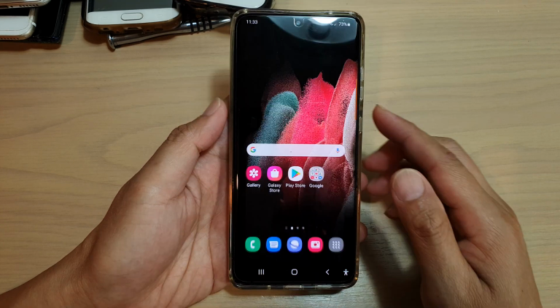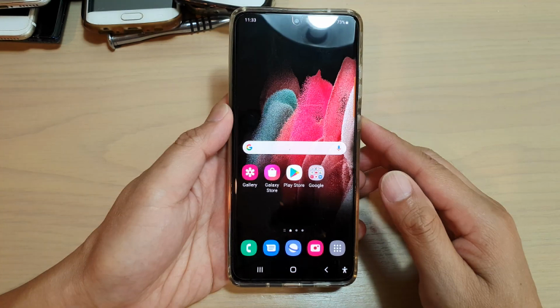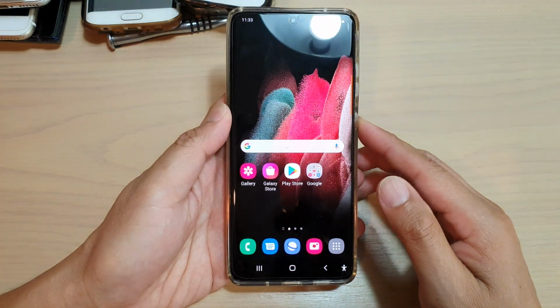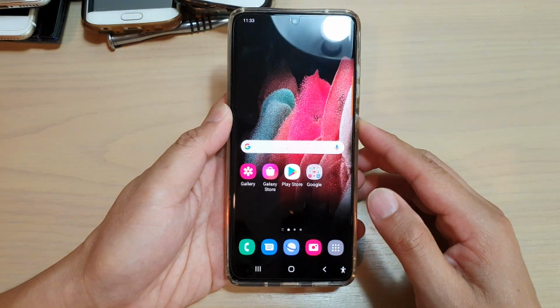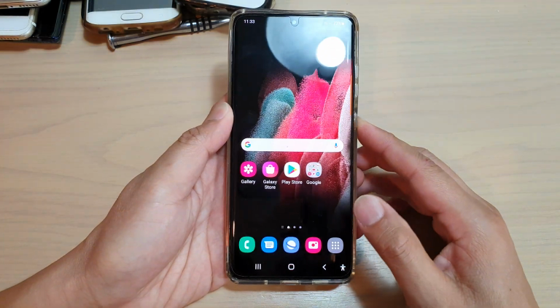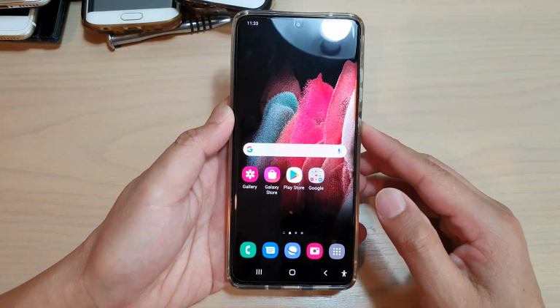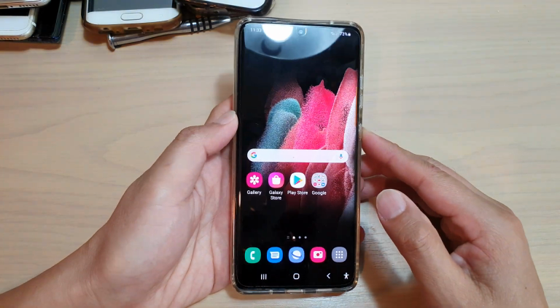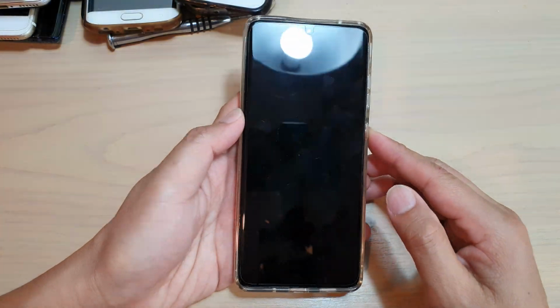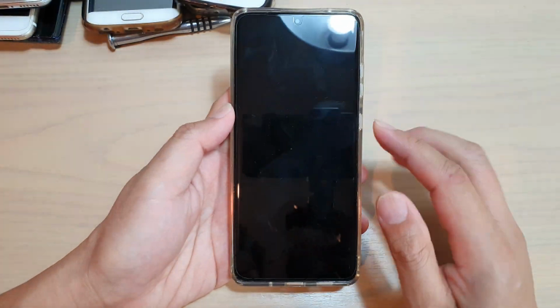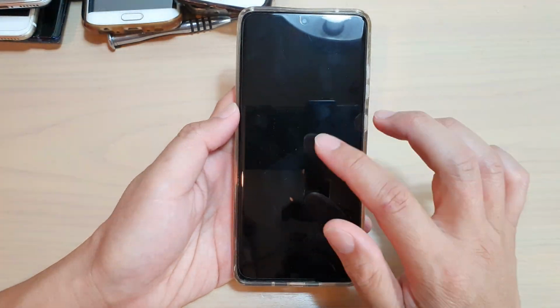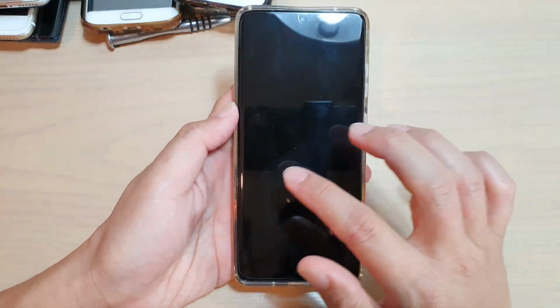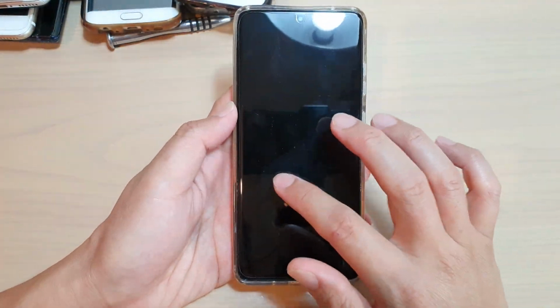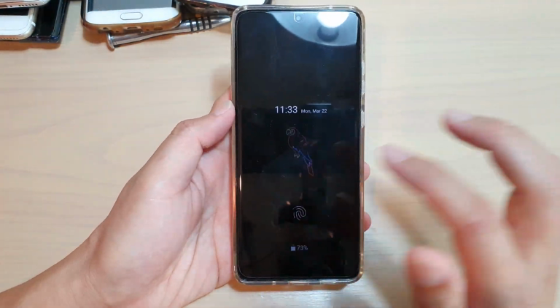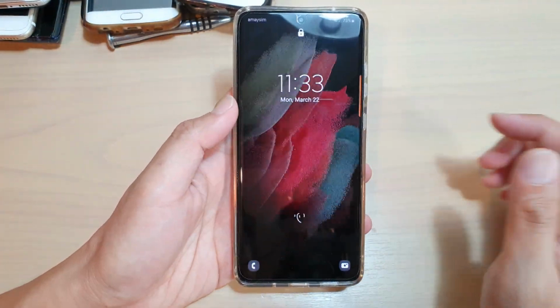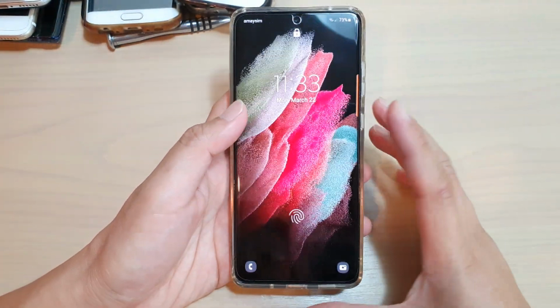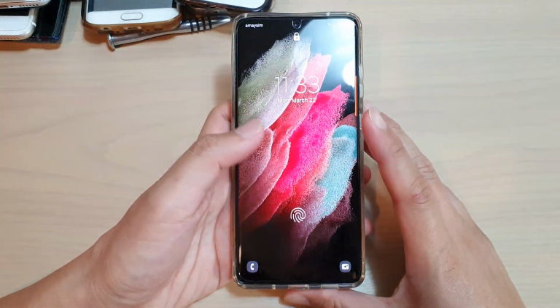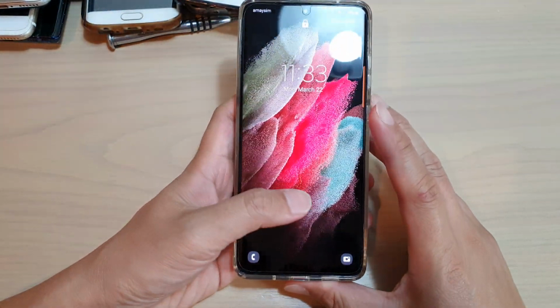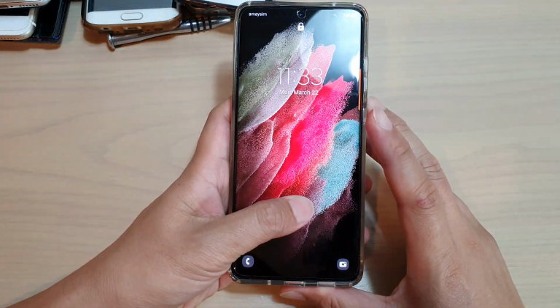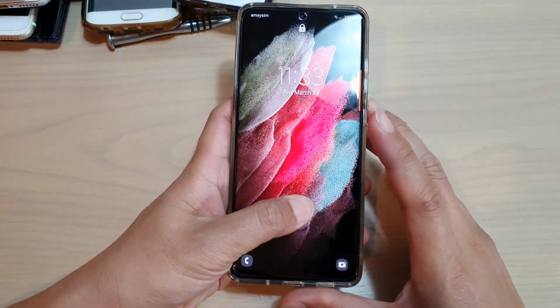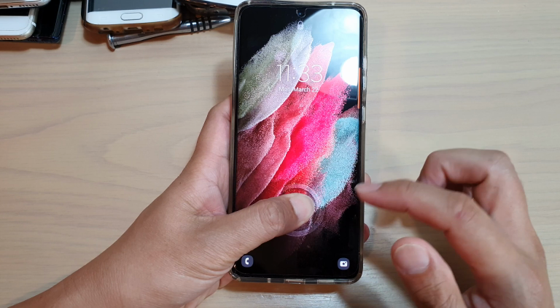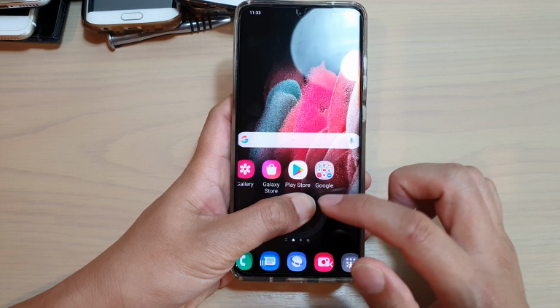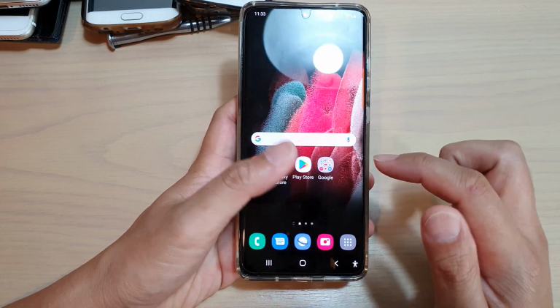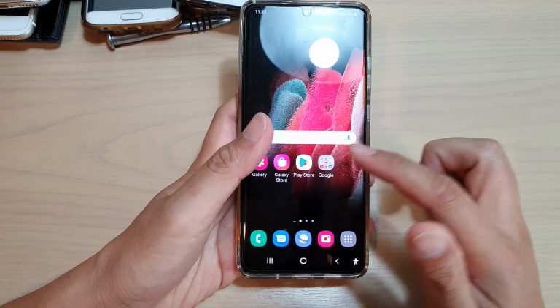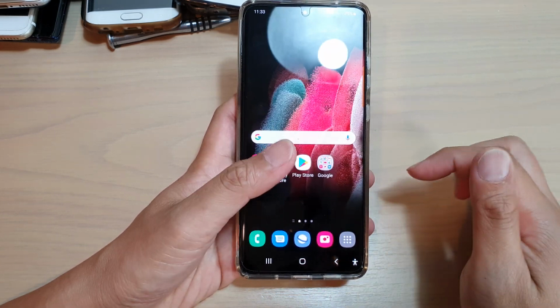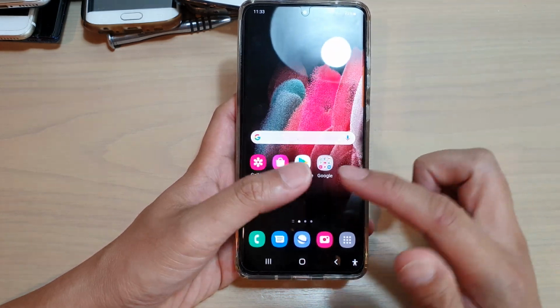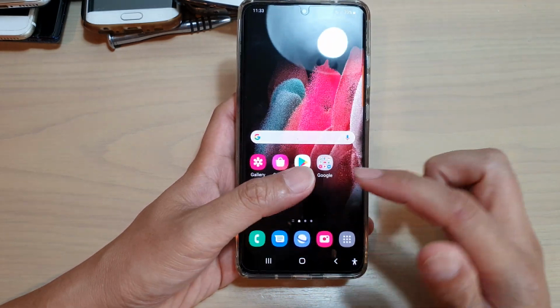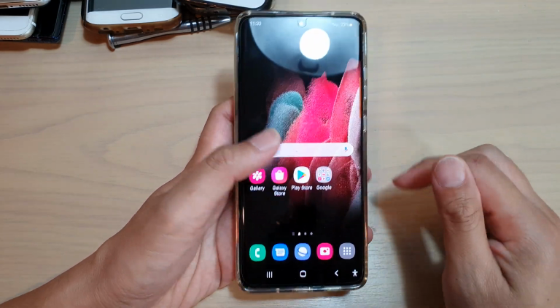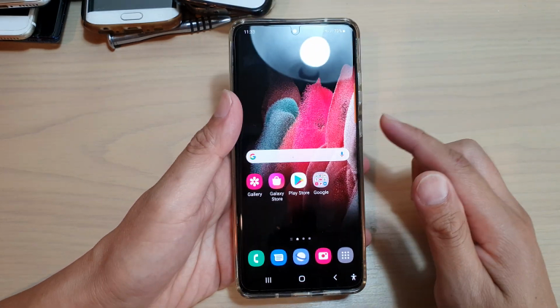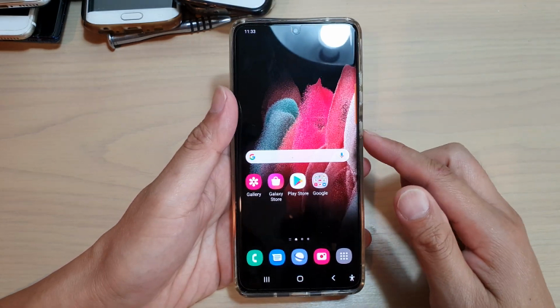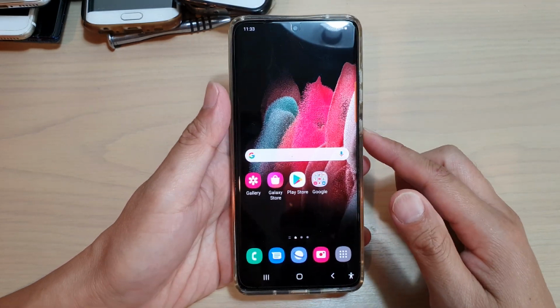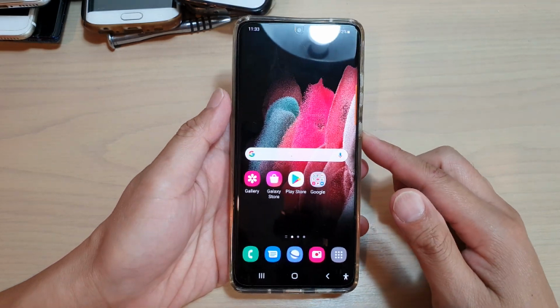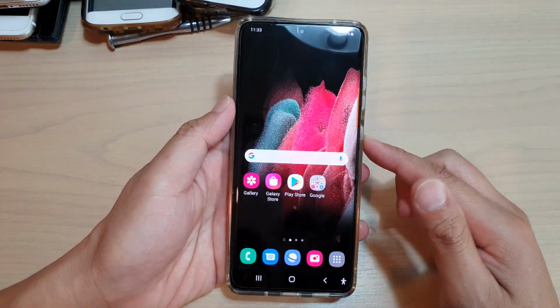Let's test it out. I'm going to lock the screen now and I can simply unlock it with my thumb. And that's it.